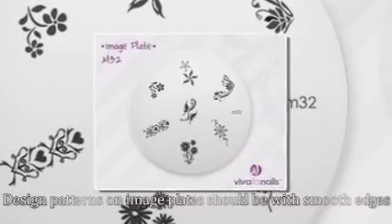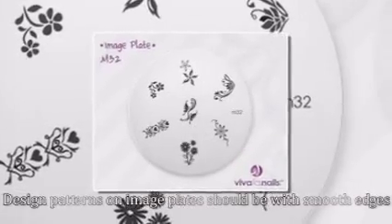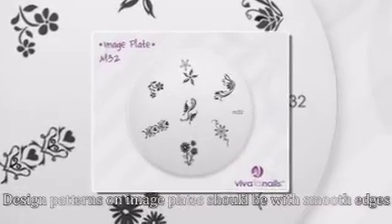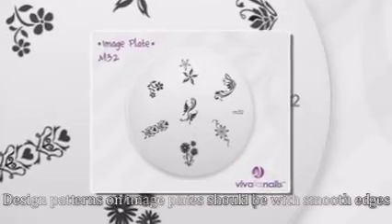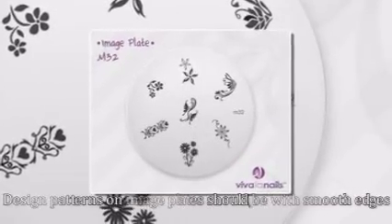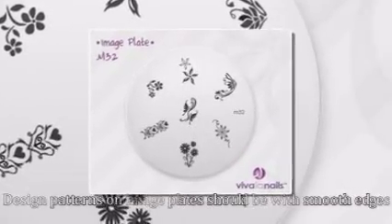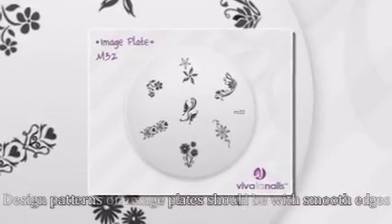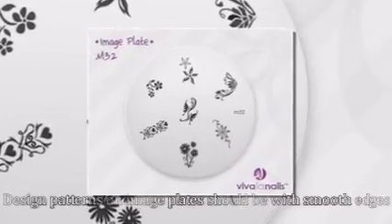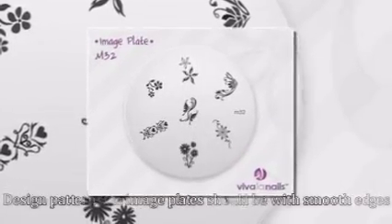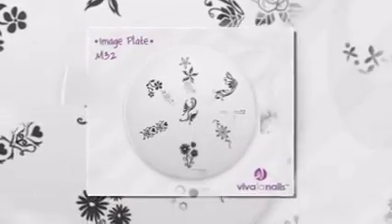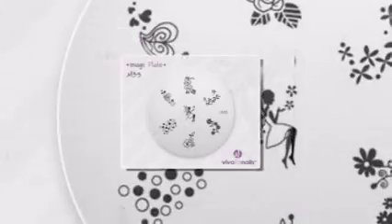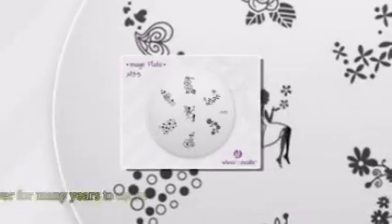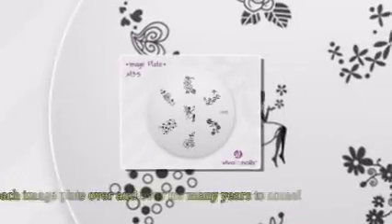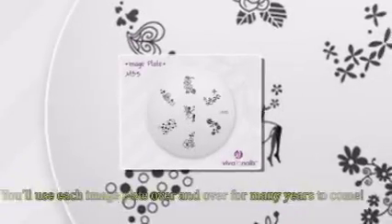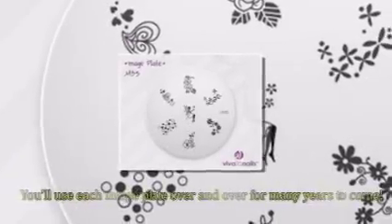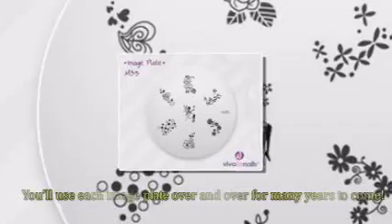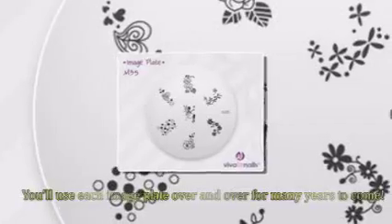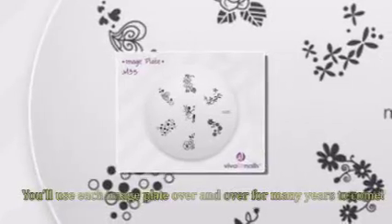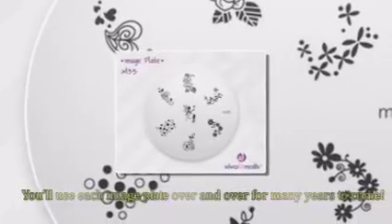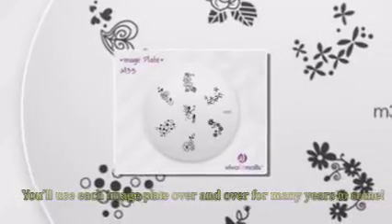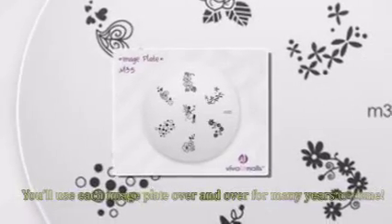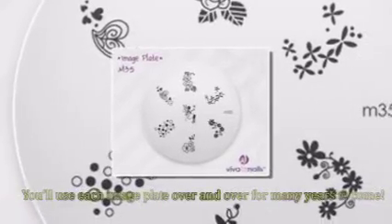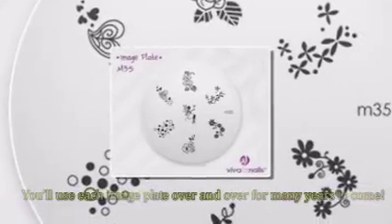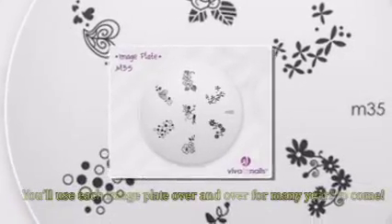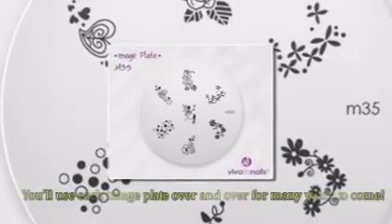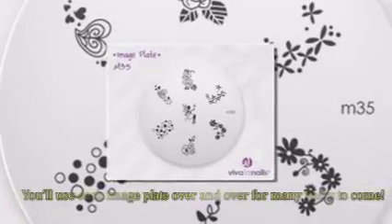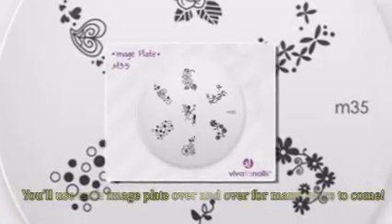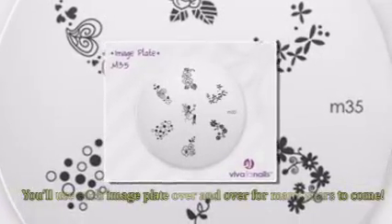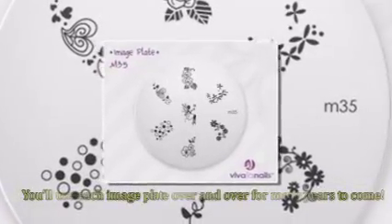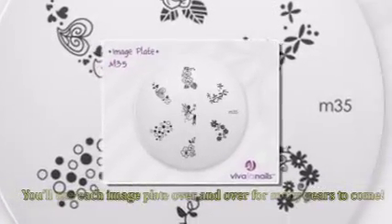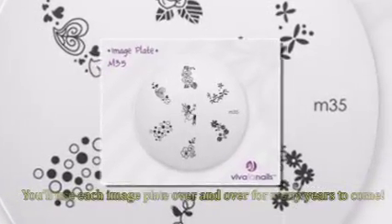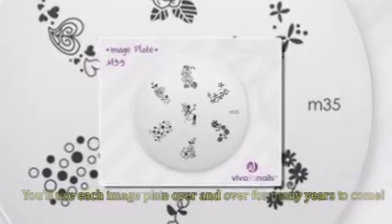Even though stamping plates aren't cheap, treat them as an investment in your nail business. You'll use each image plate over and over for many years to come.